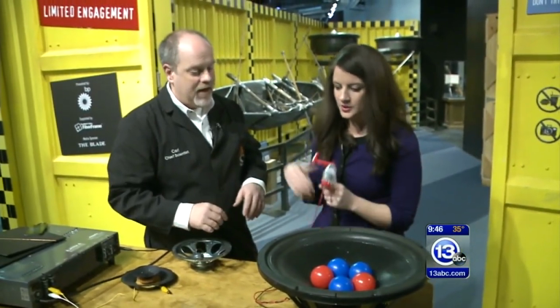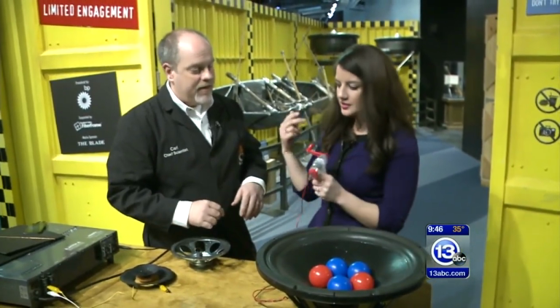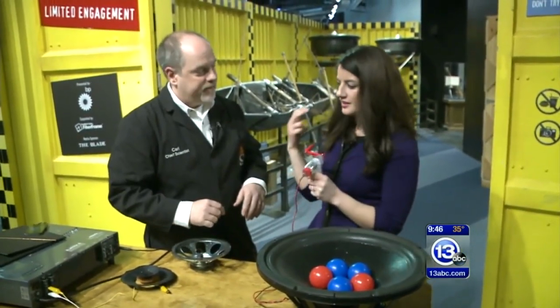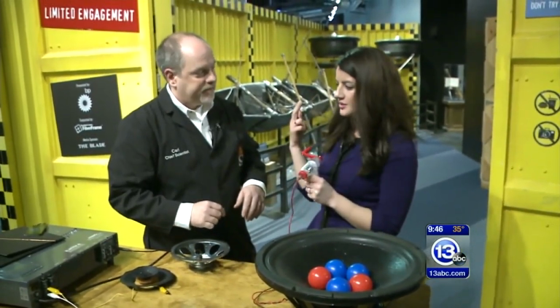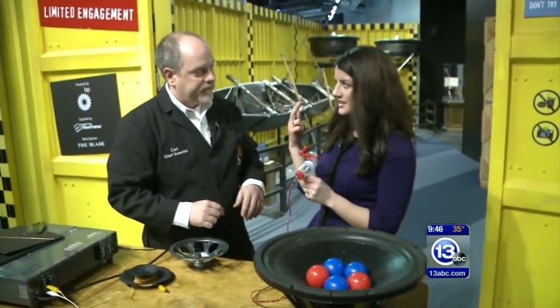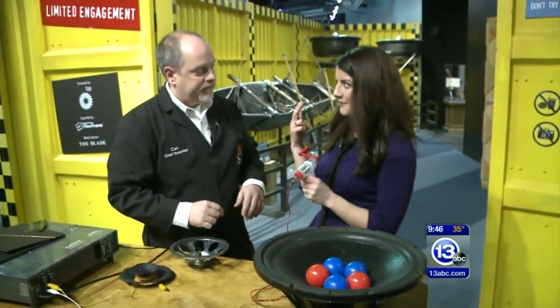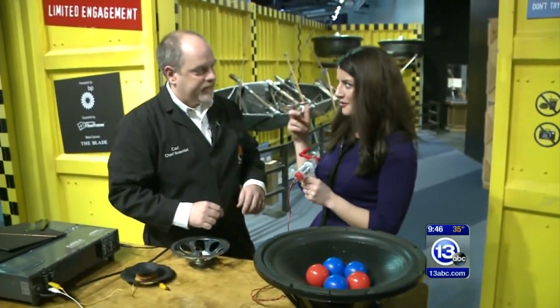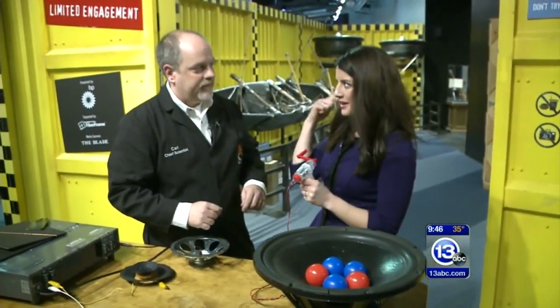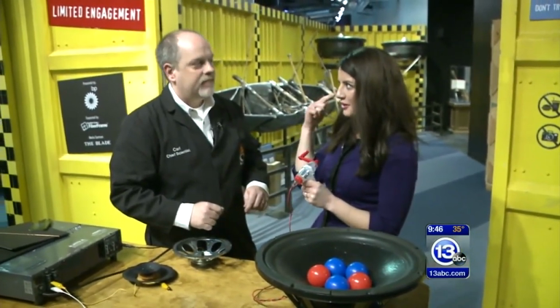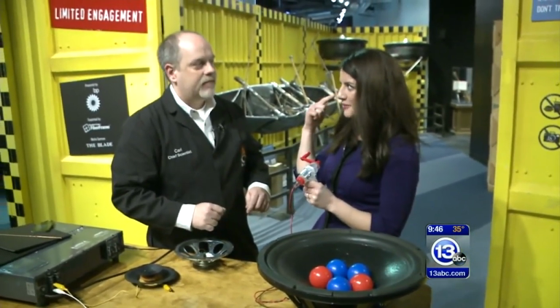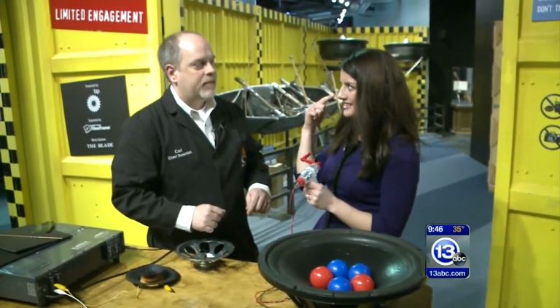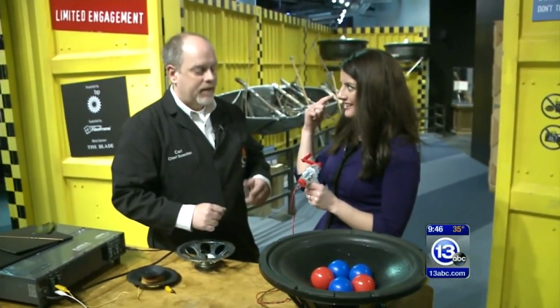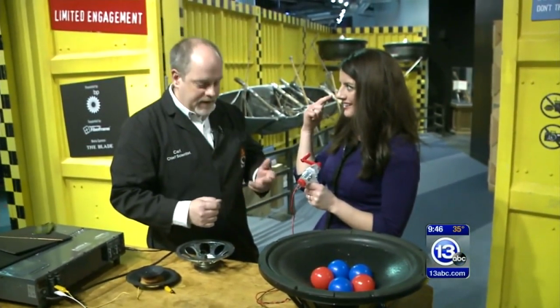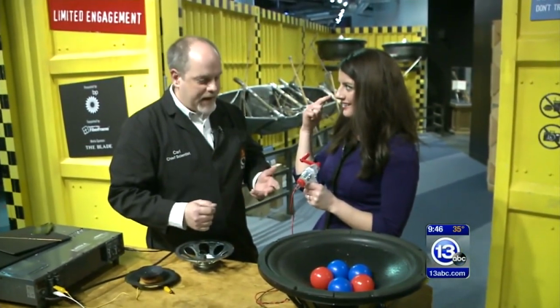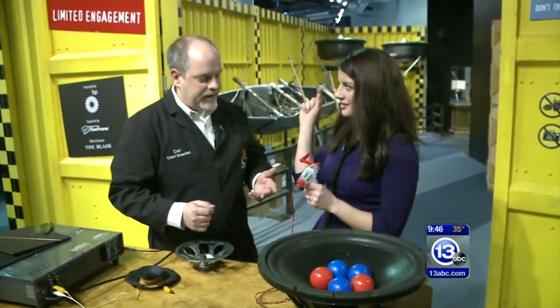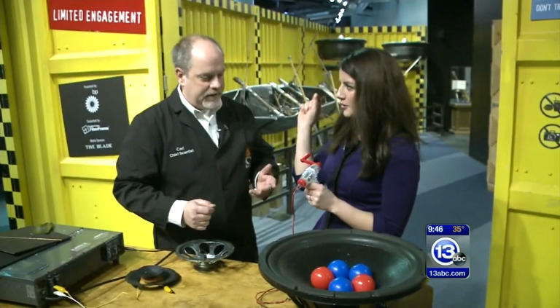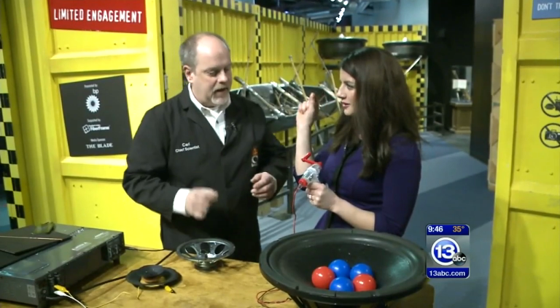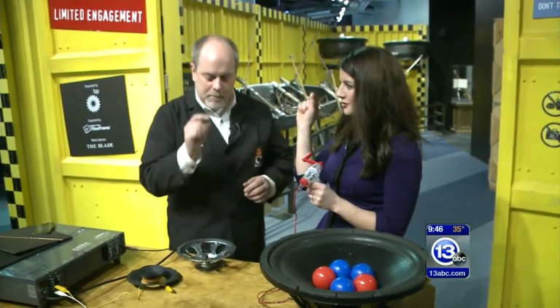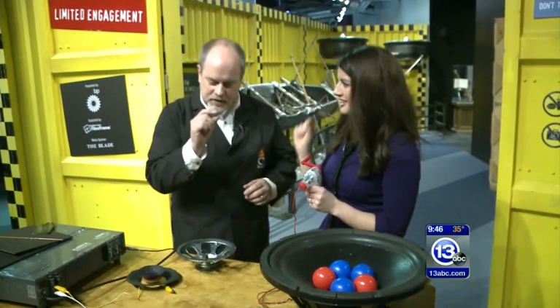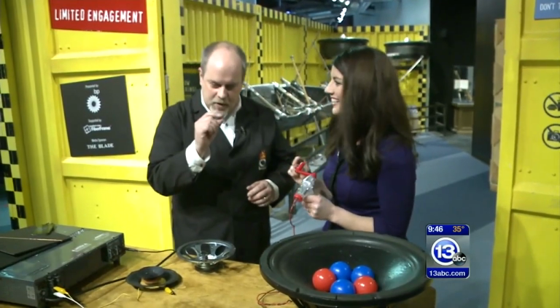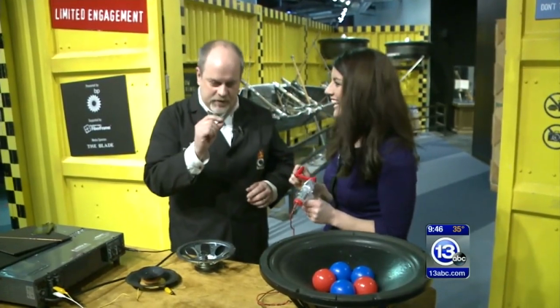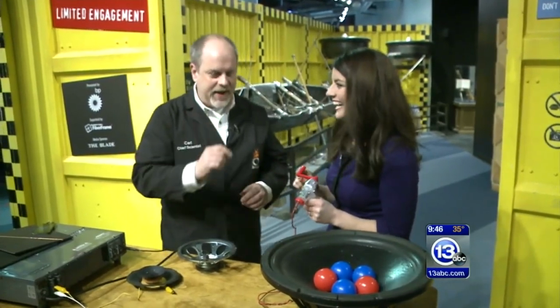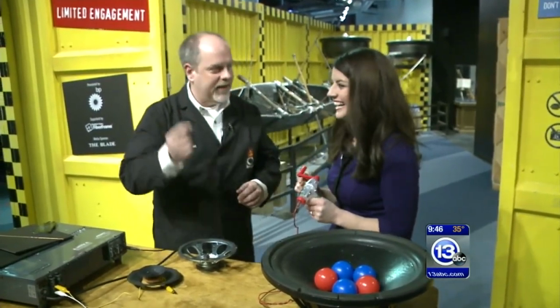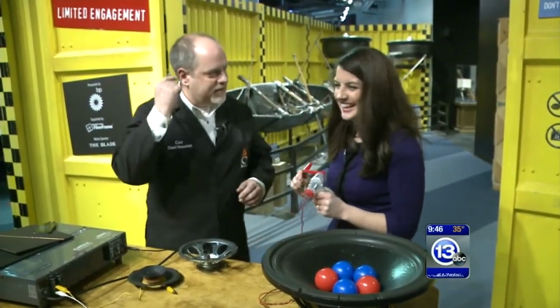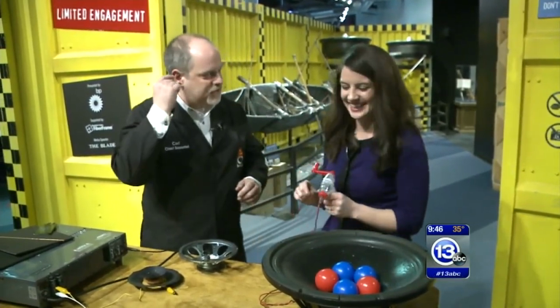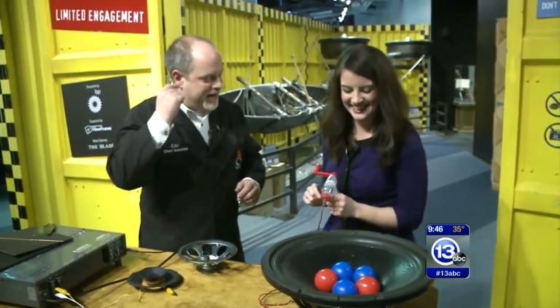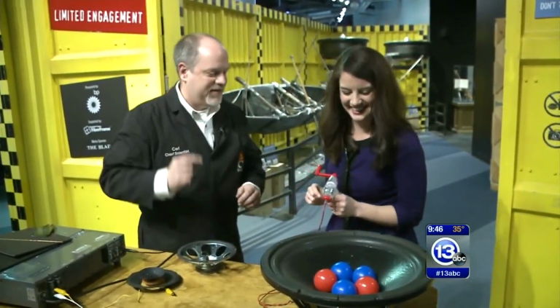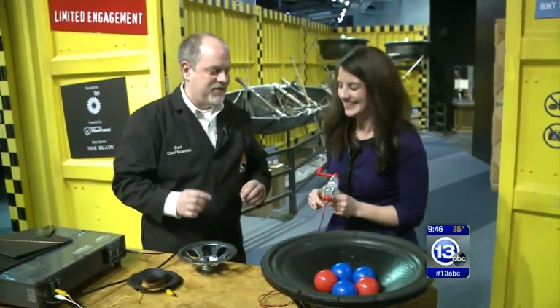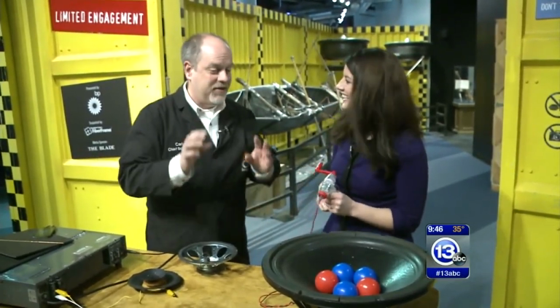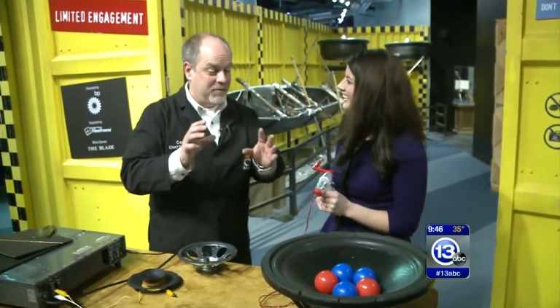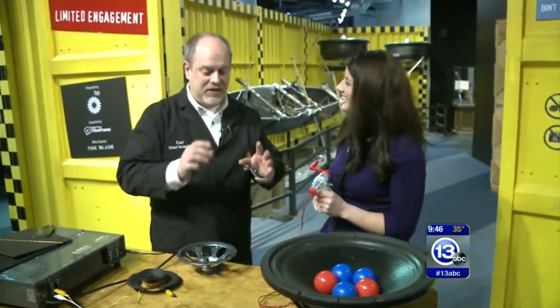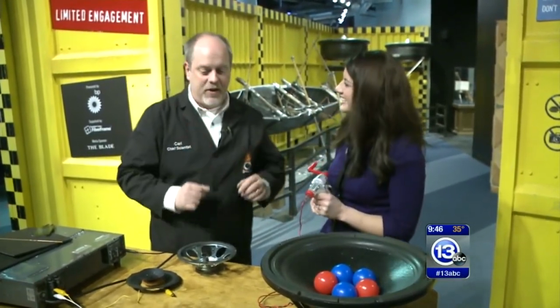So essentially this is what's happening when we have our earbuds in — just on a much smaller scale. And since it's right inside your ear, it's much louder.